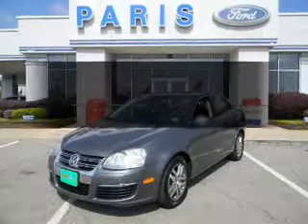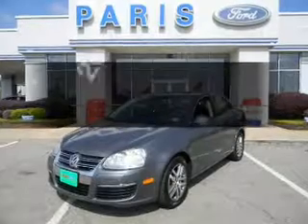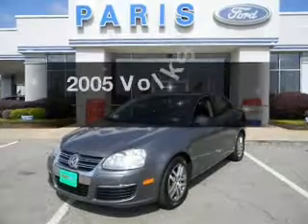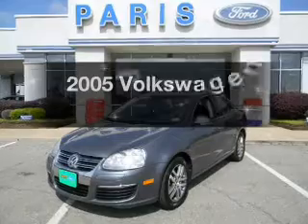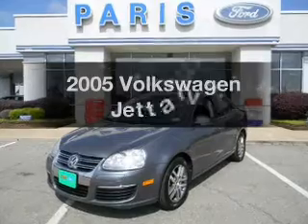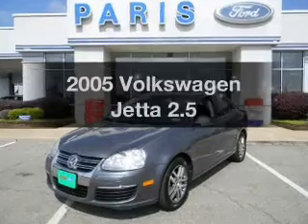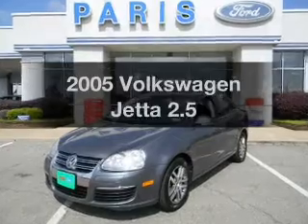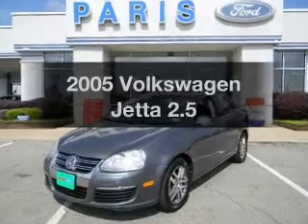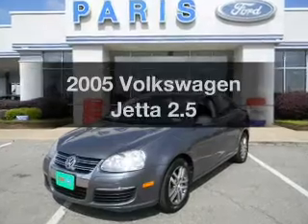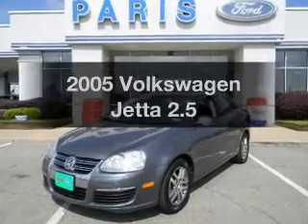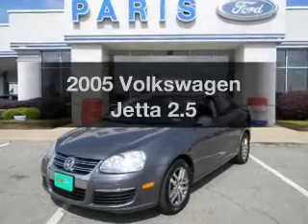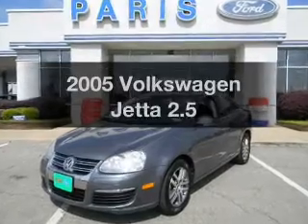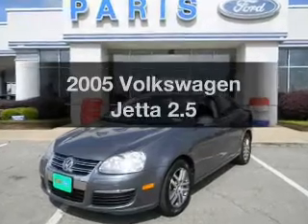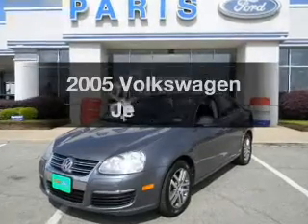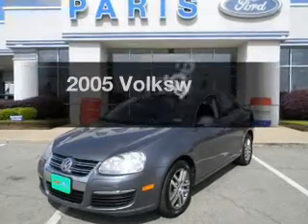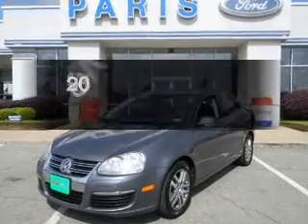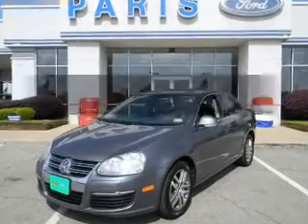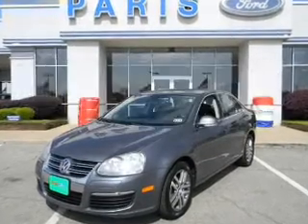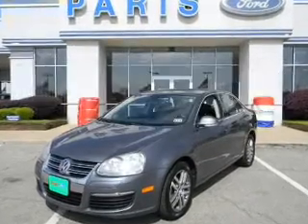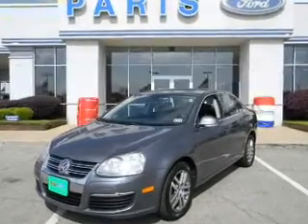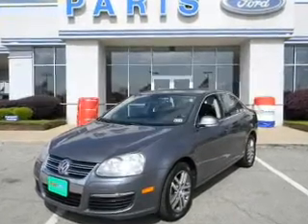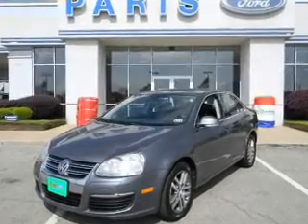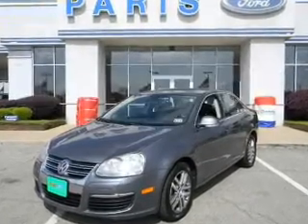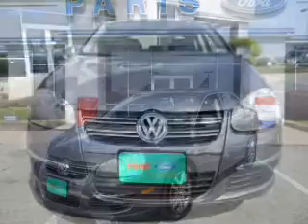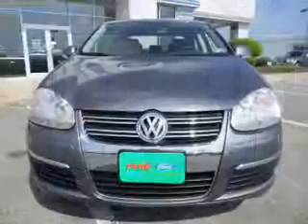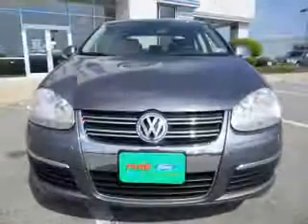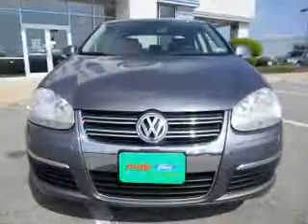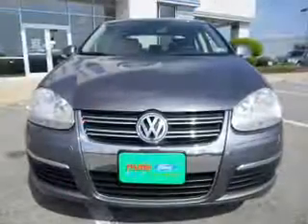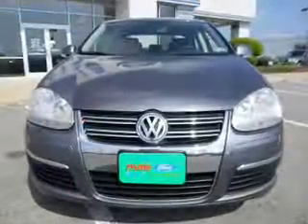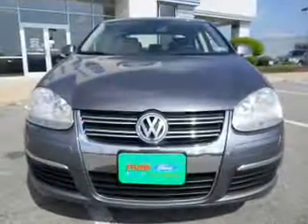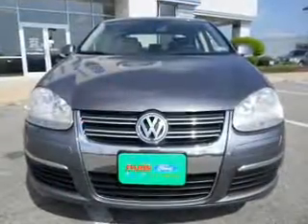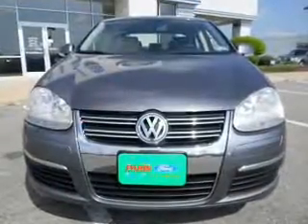Presenting the 2005 Volkswagen Jetta. Everything you need under one roof with this great vehicle.